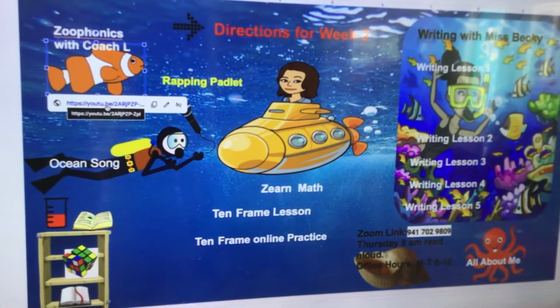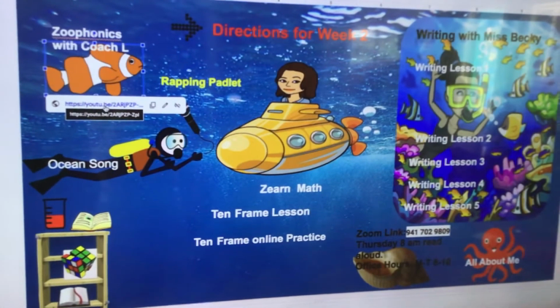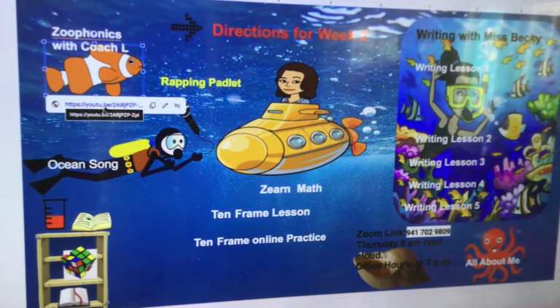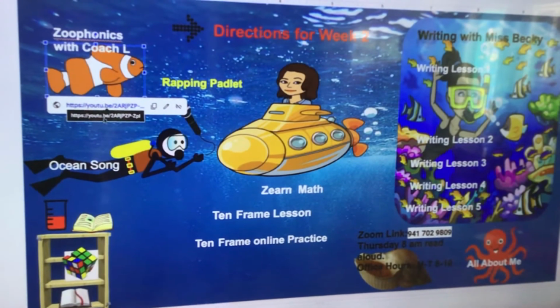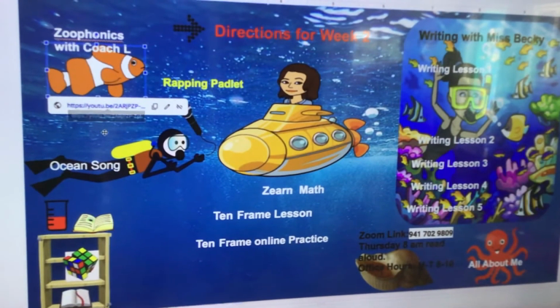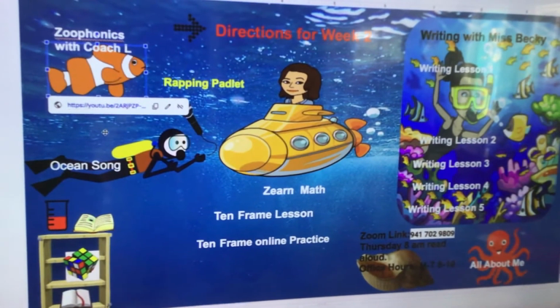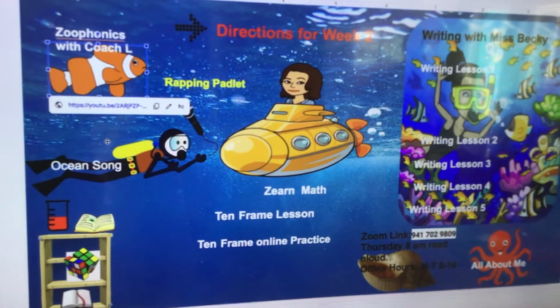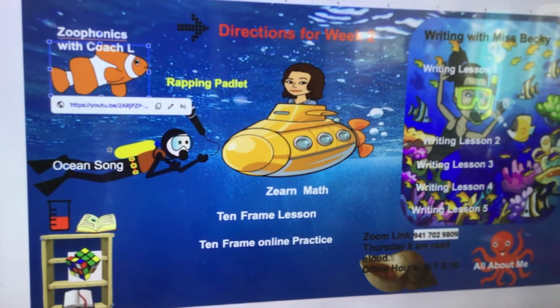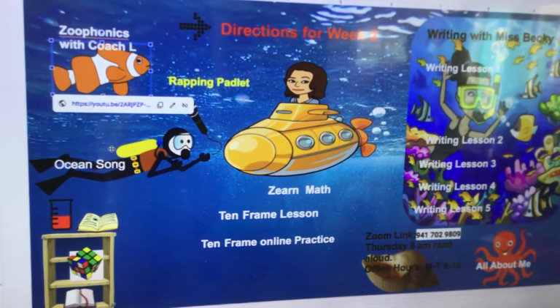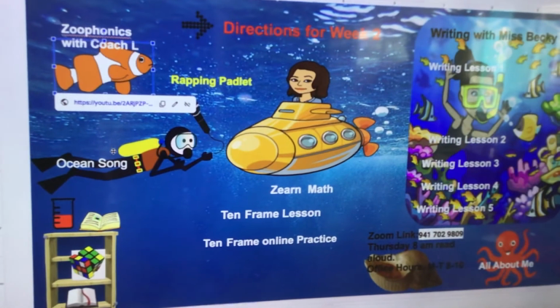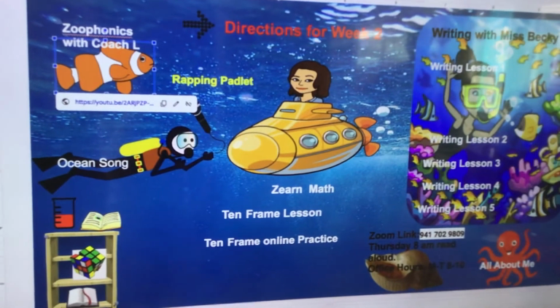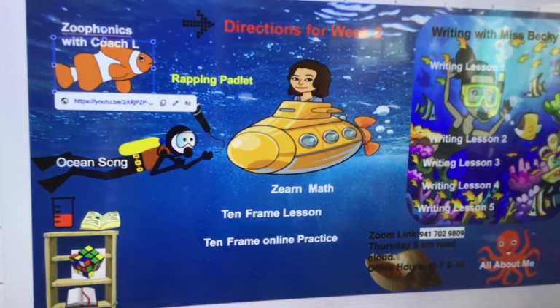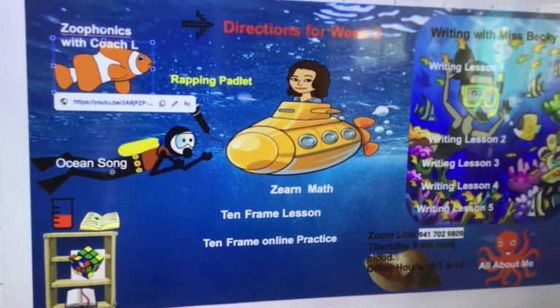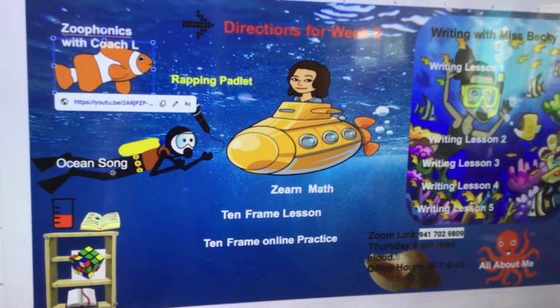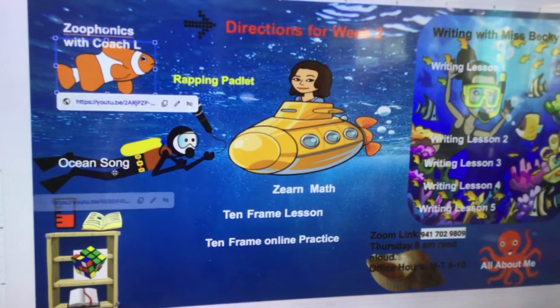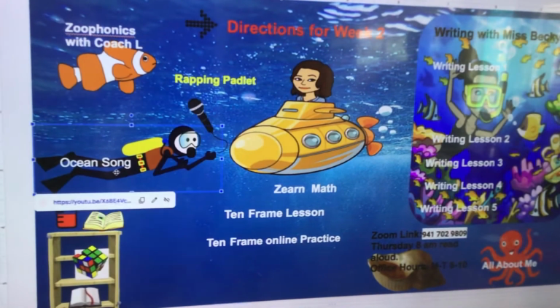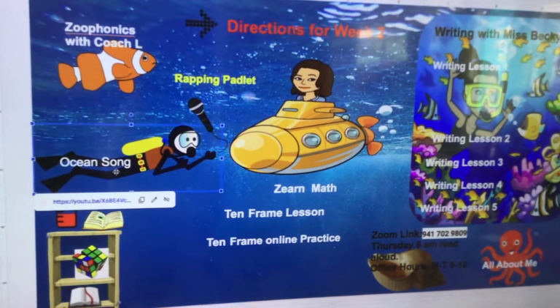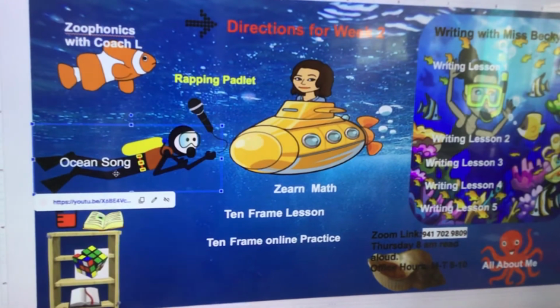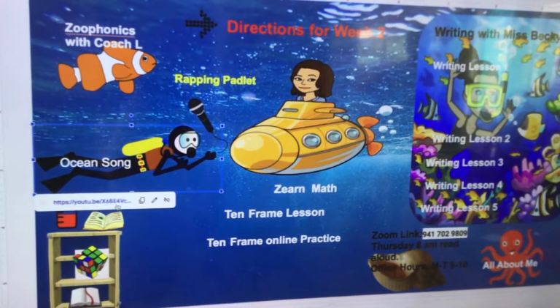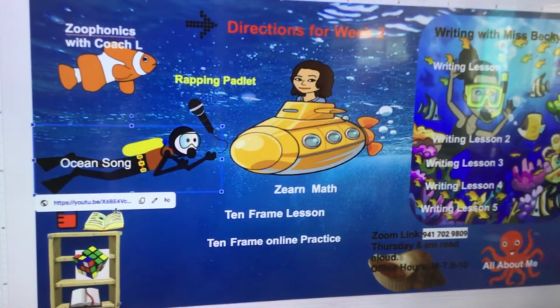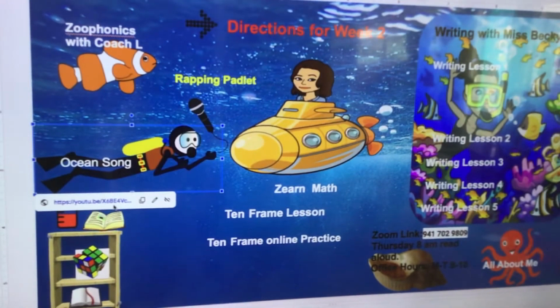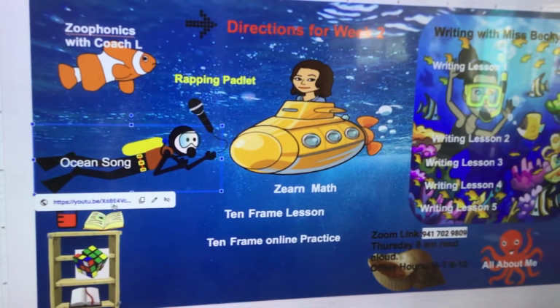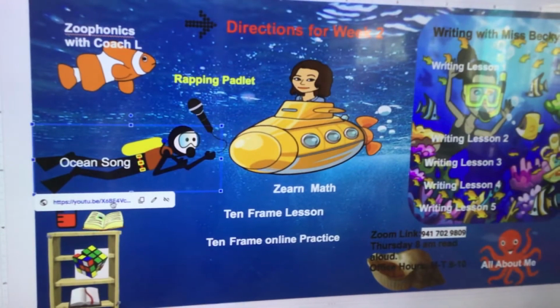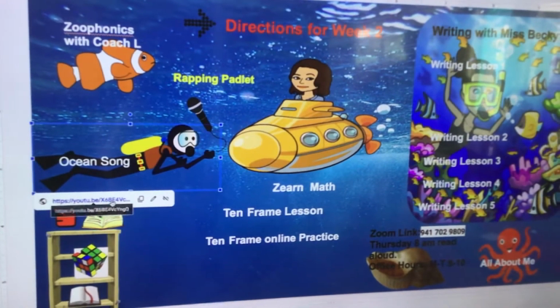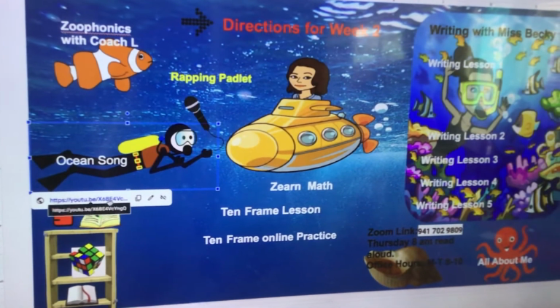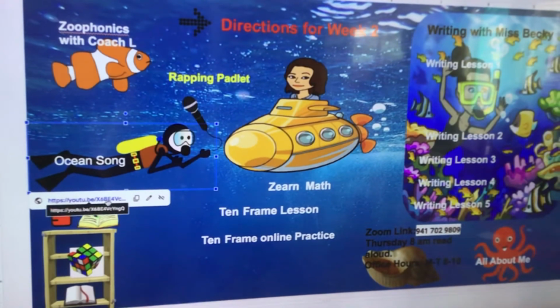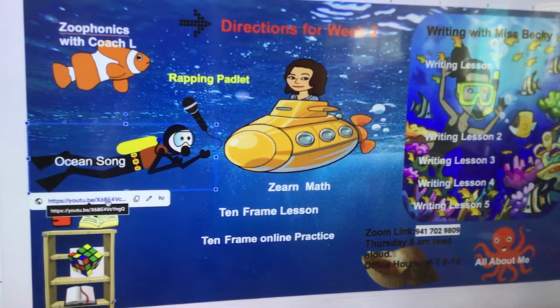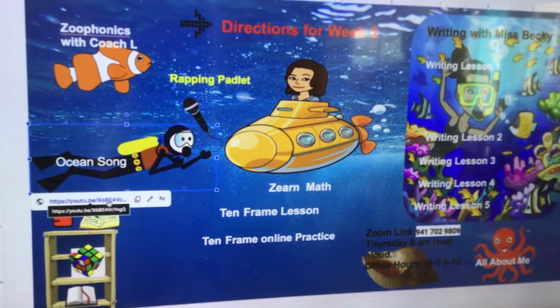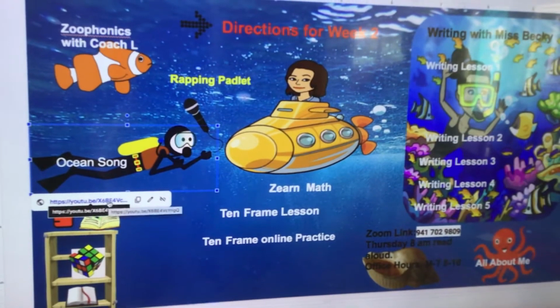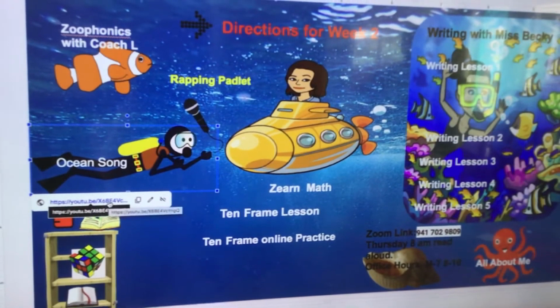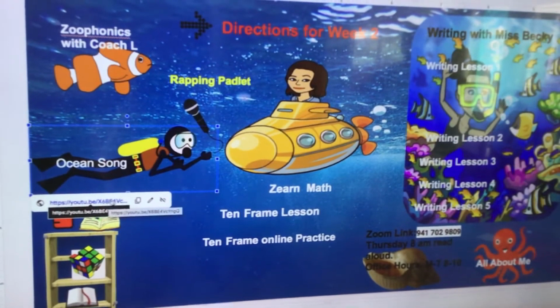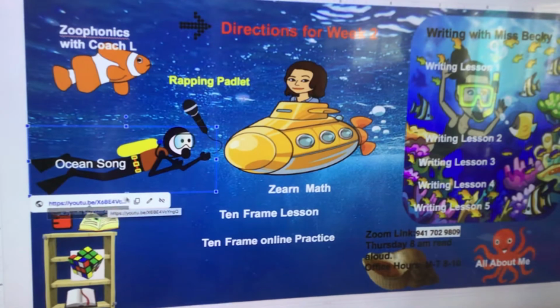If you go down to the little diver, he's got the ocean song. You can see that. That's the one we're learning about the five oceans.